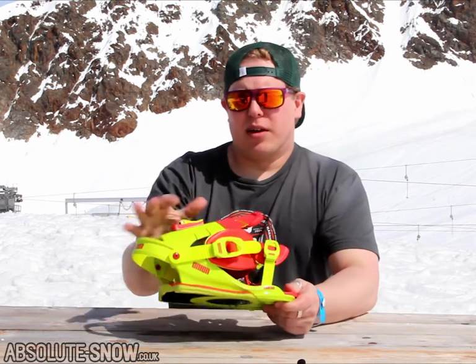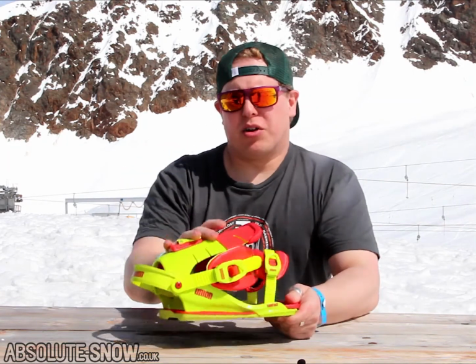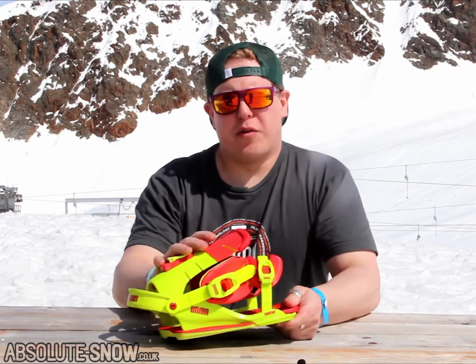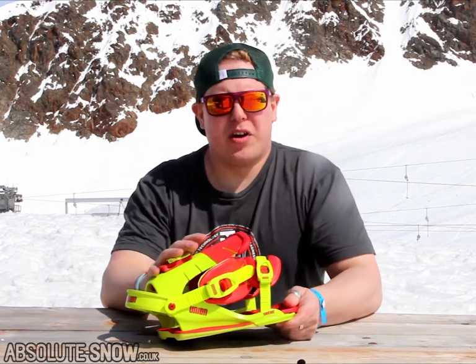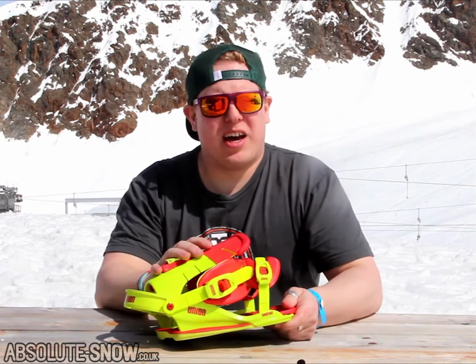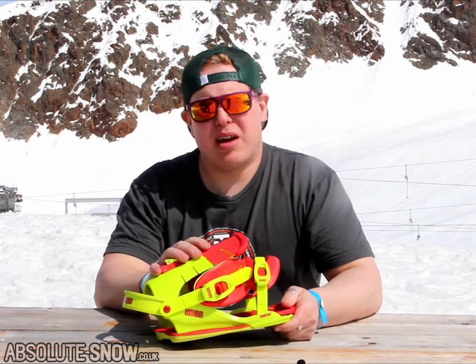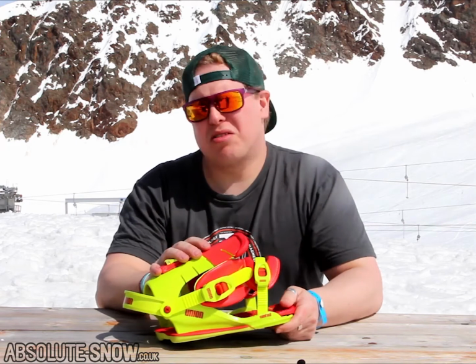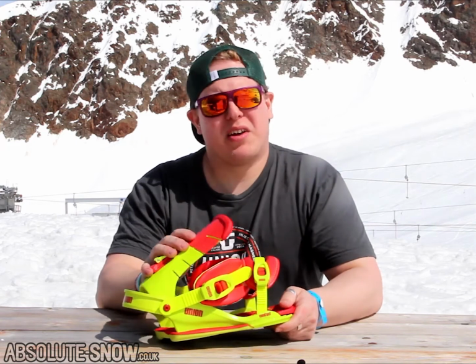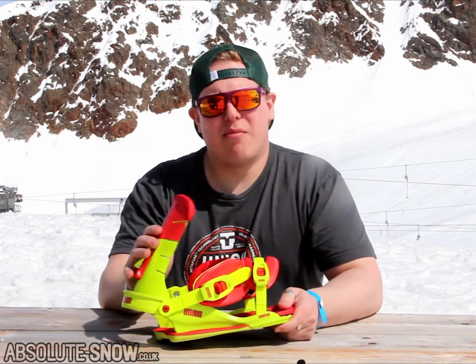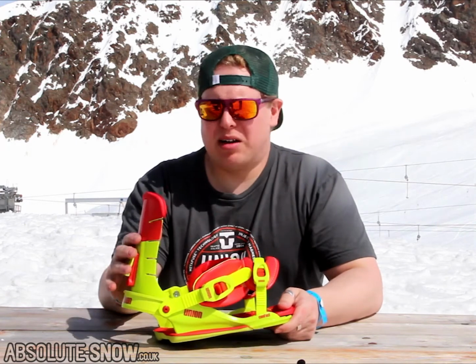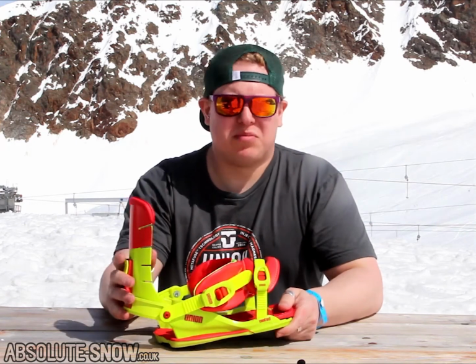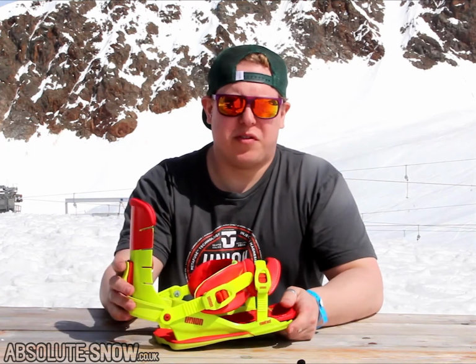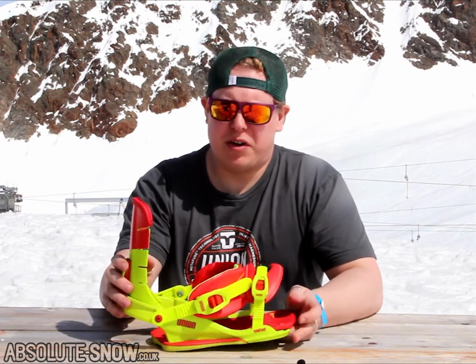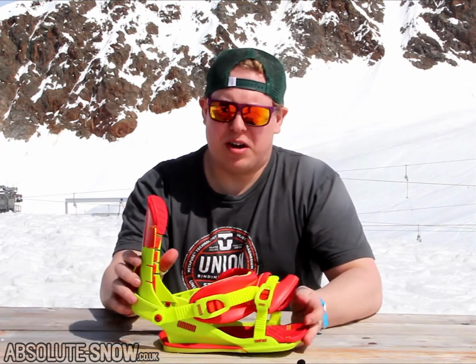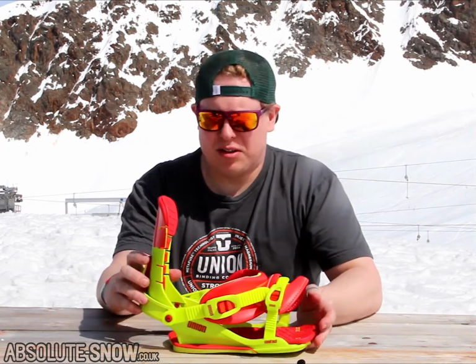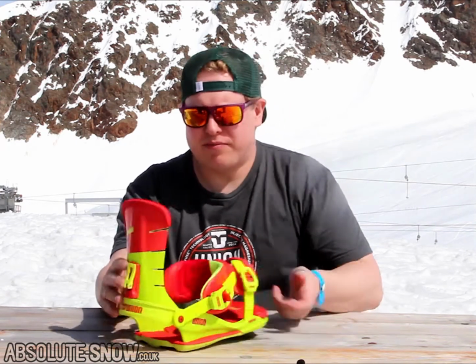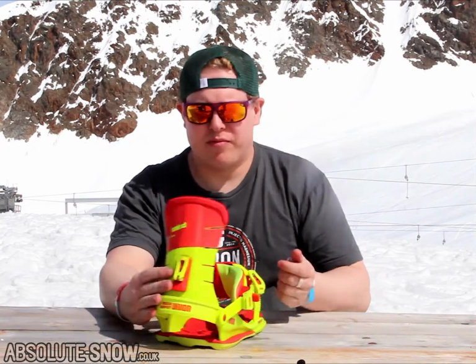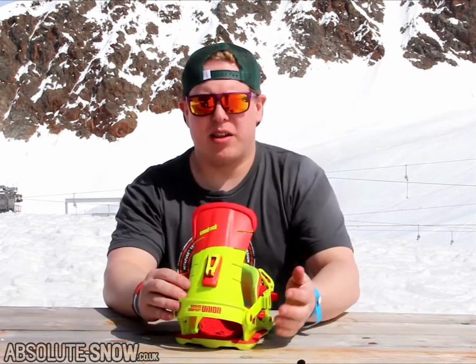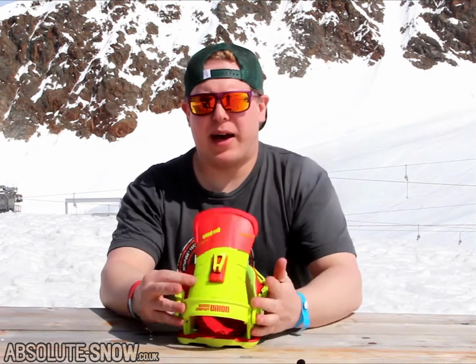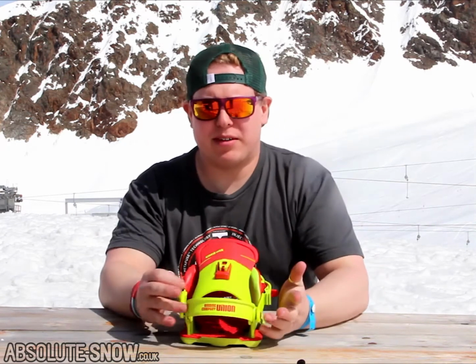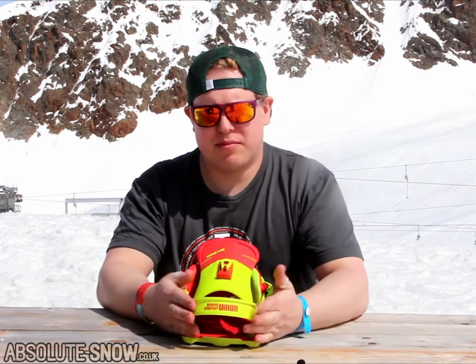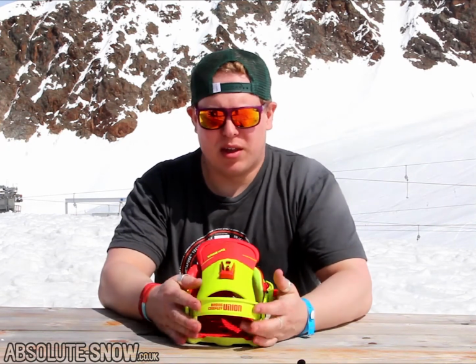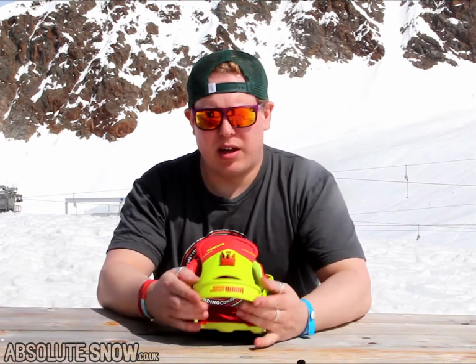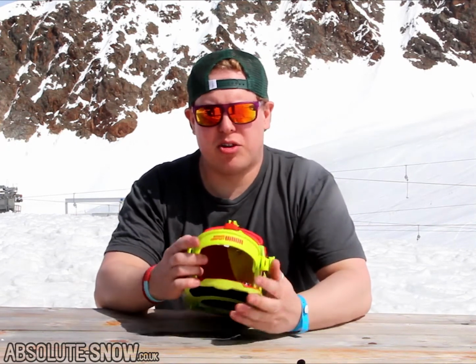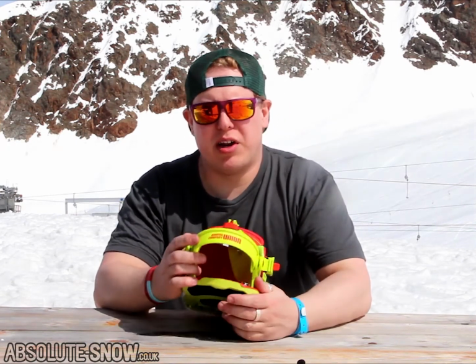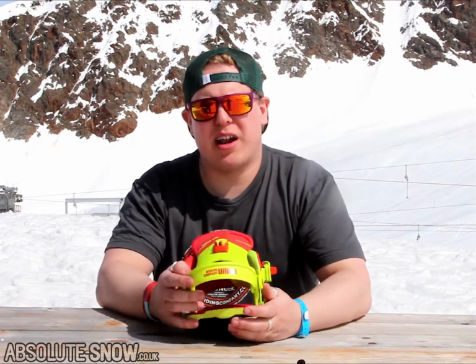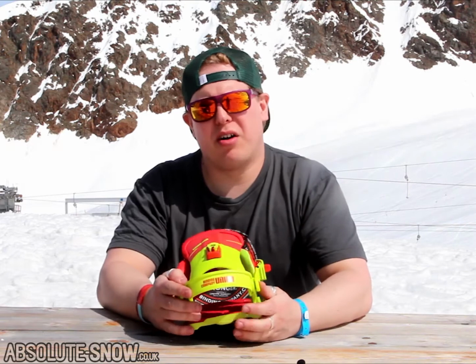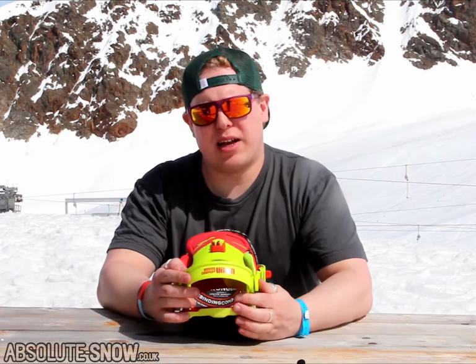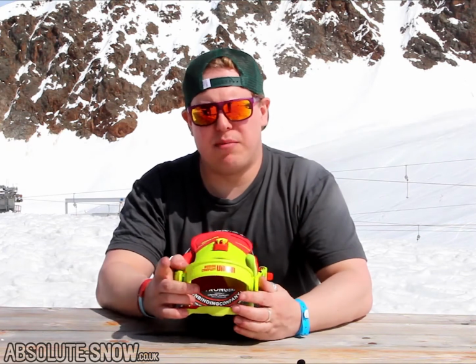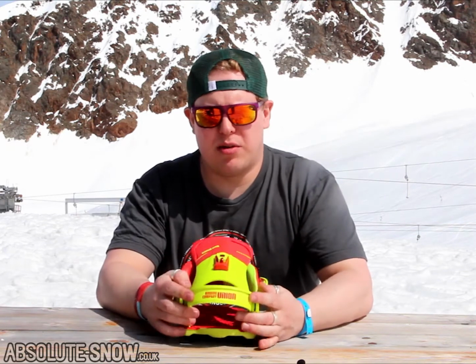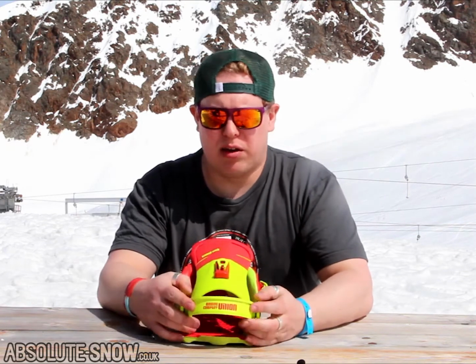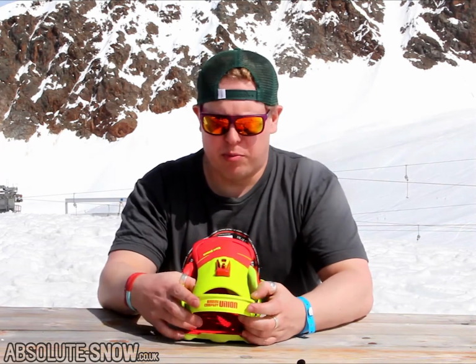Good for reverse camber, good for camber, good for freestylers. Round the back, extruded anodised aluminium heel loop.